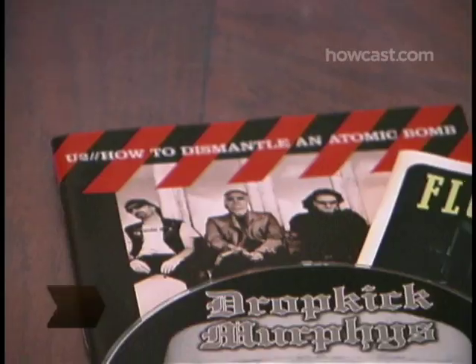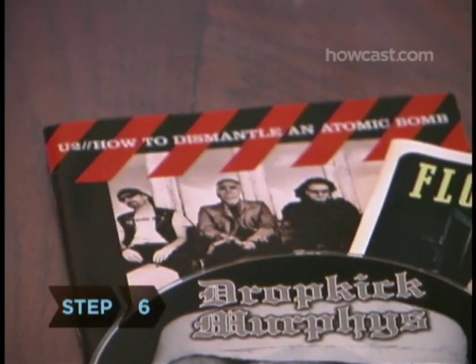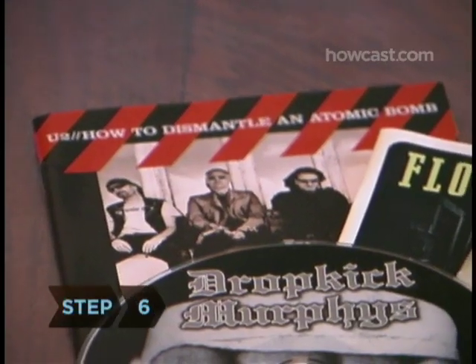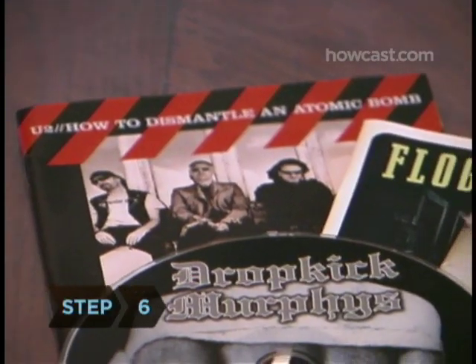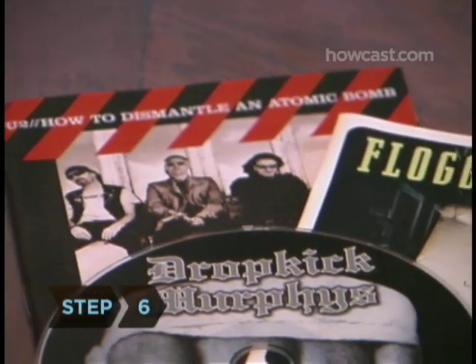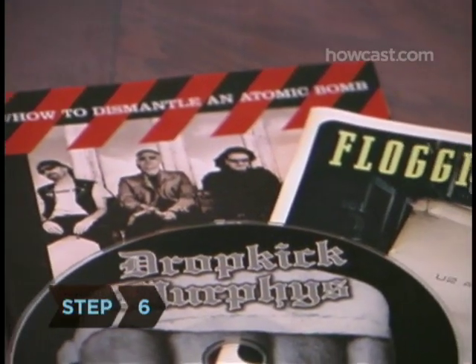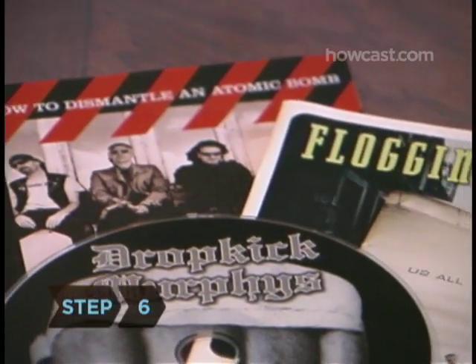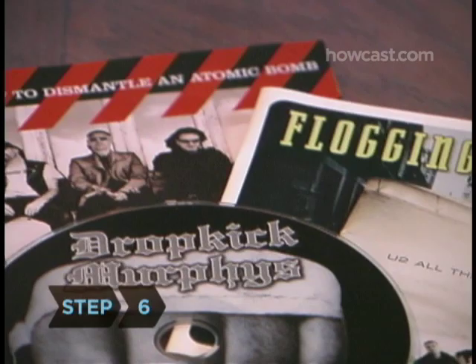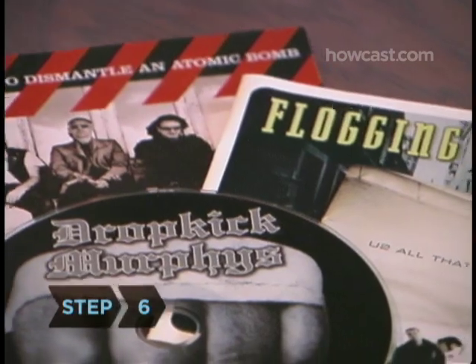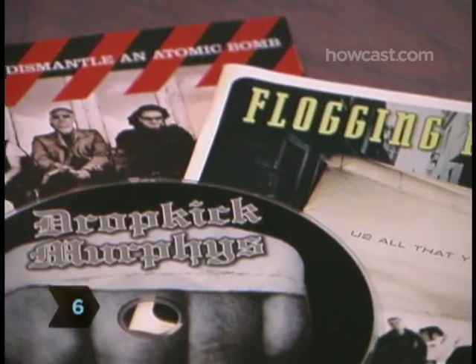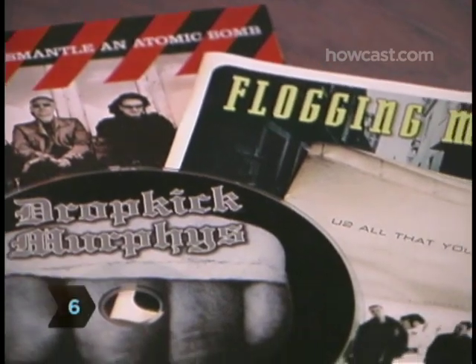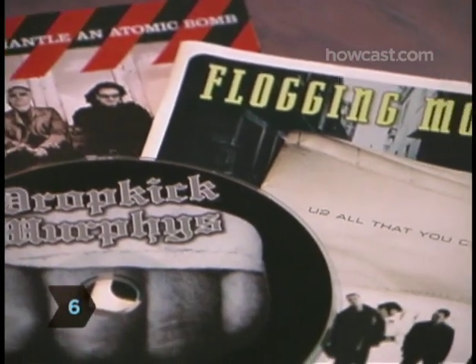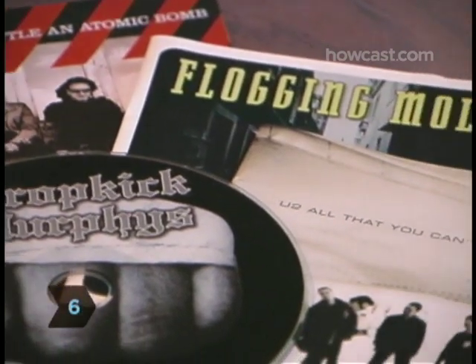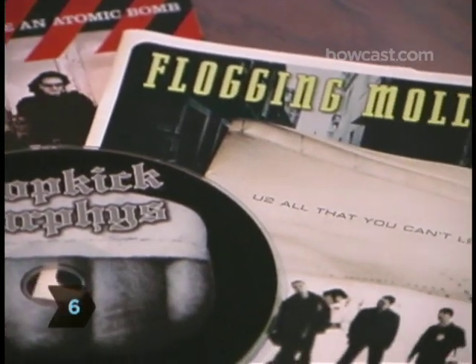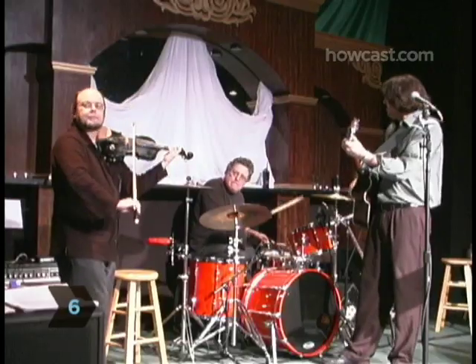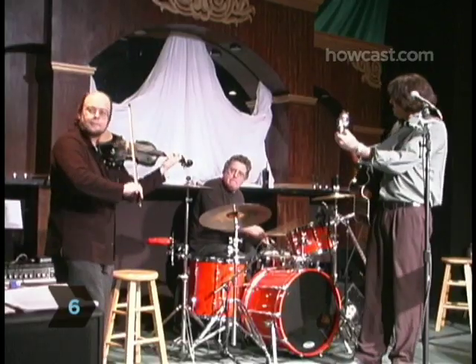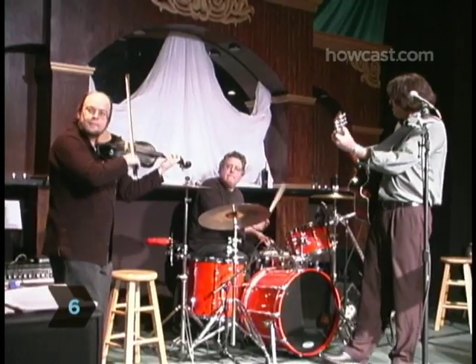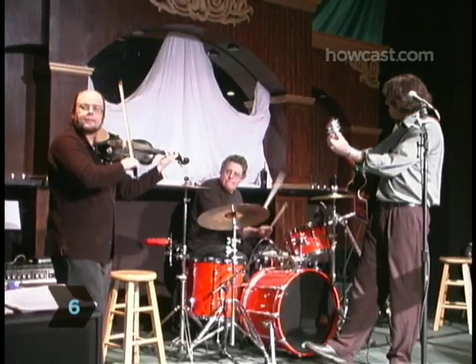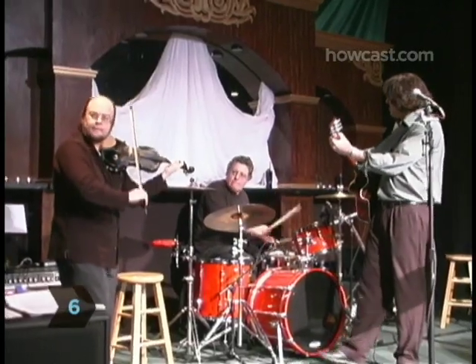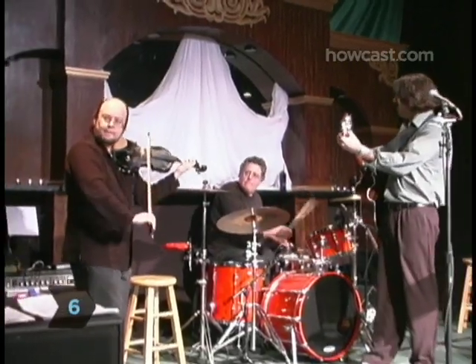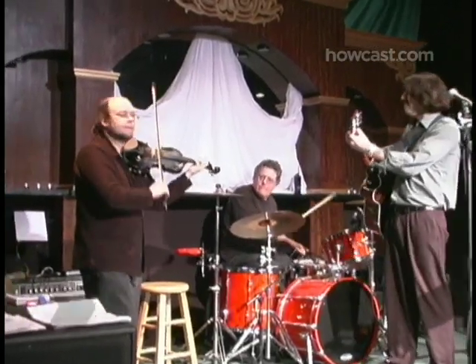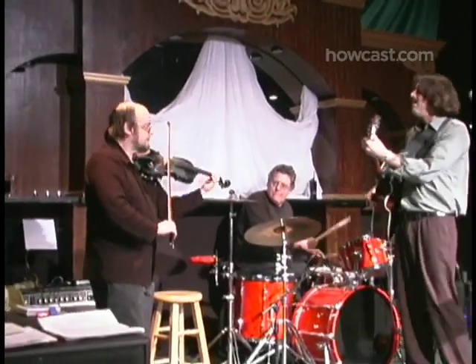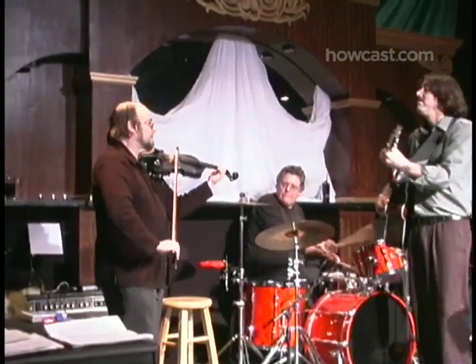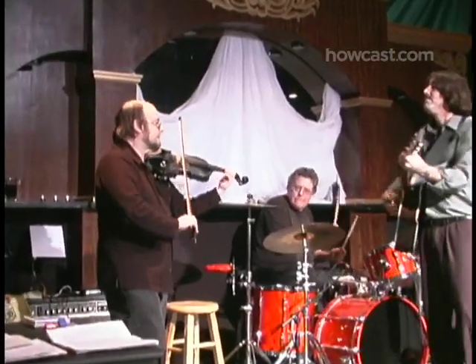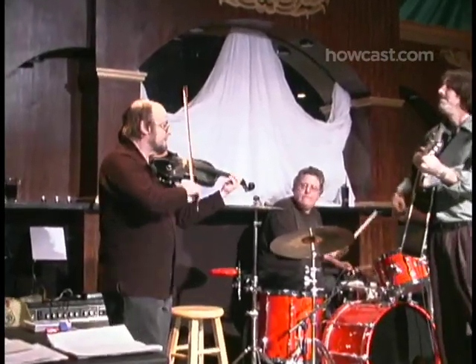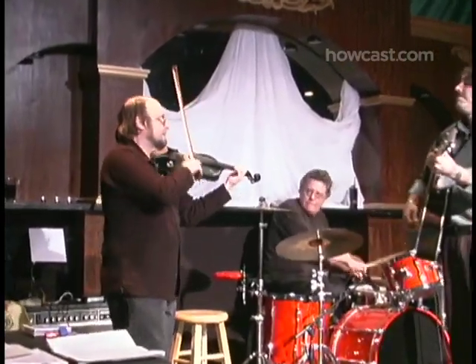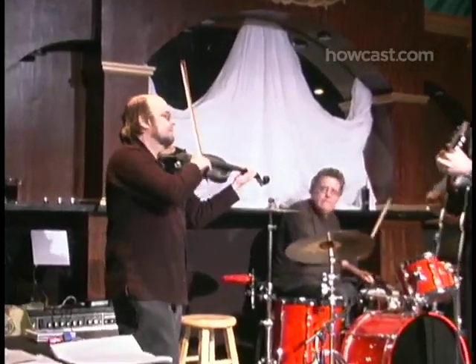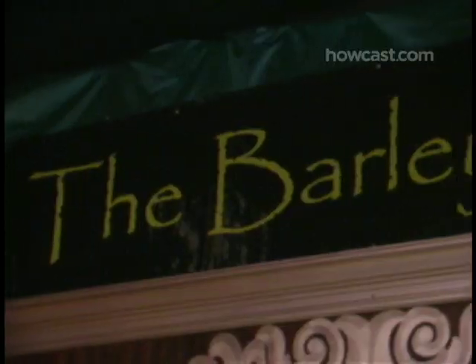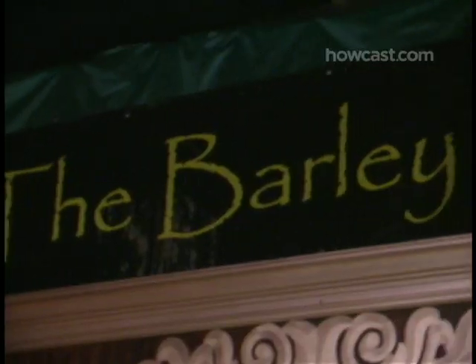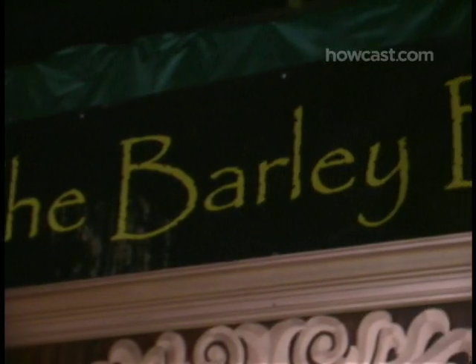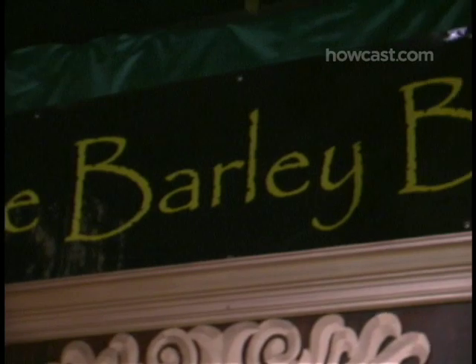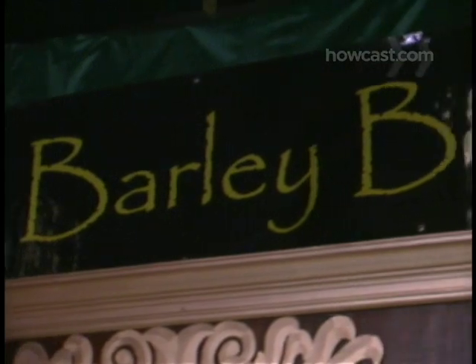Step 6. Play music by Irish artists like The Chieftains, U2, Enya, The Corrs, and Van Morrison.